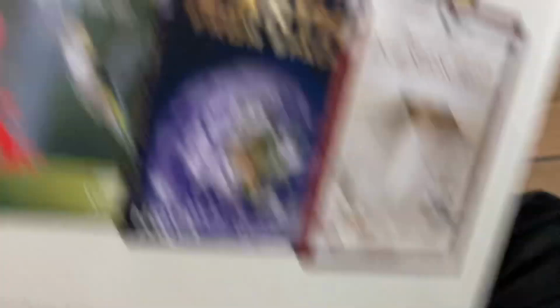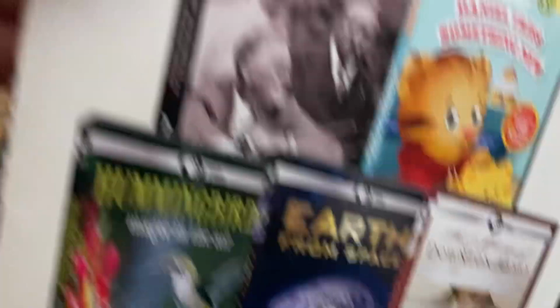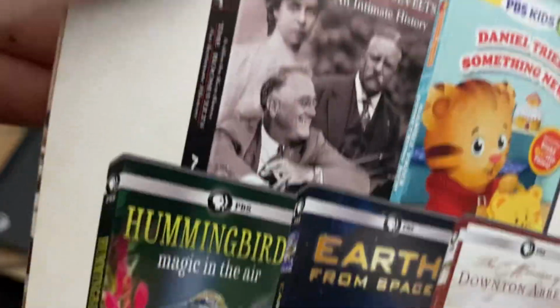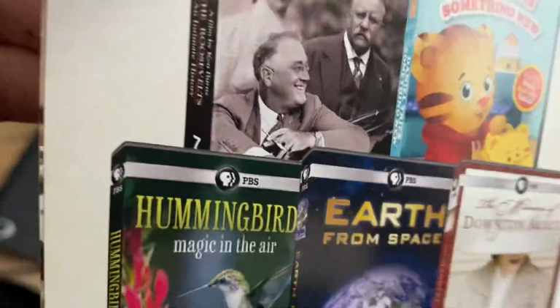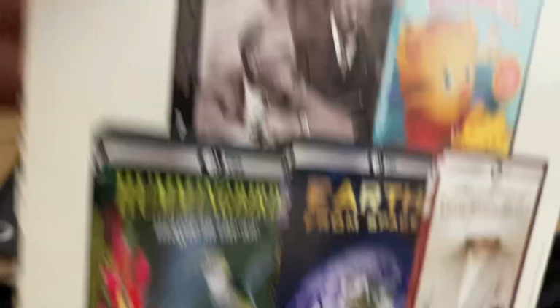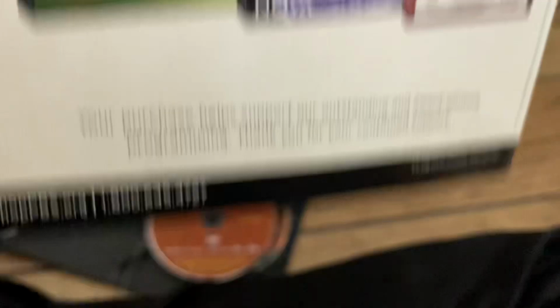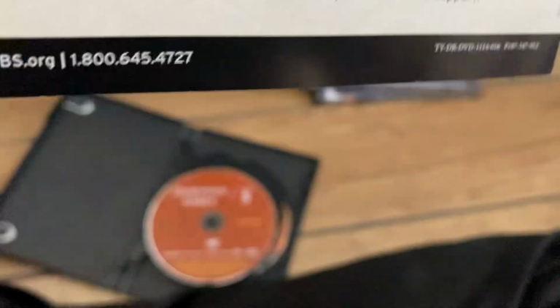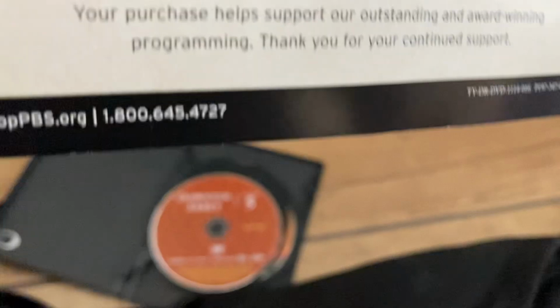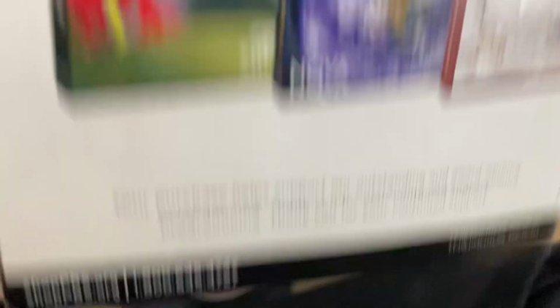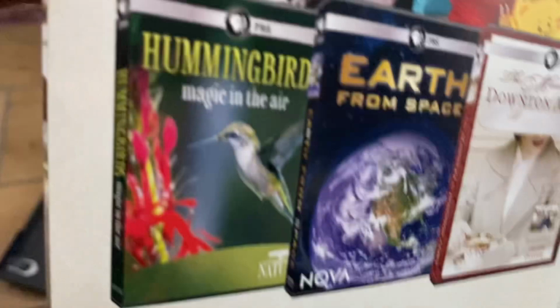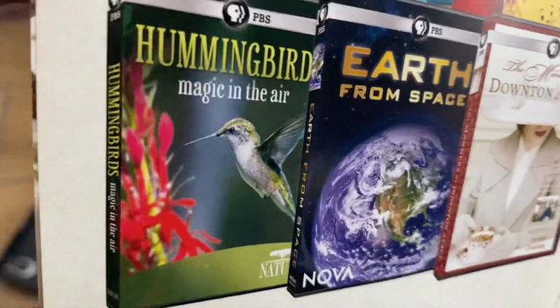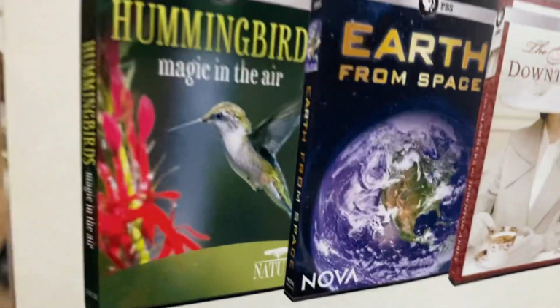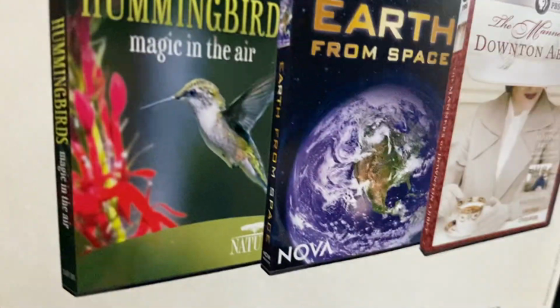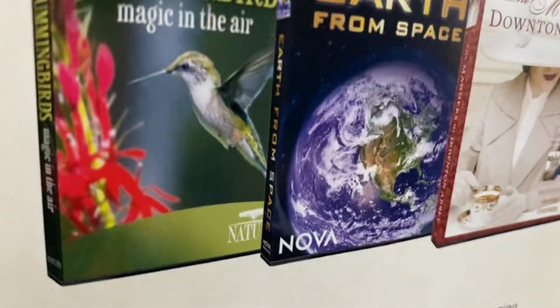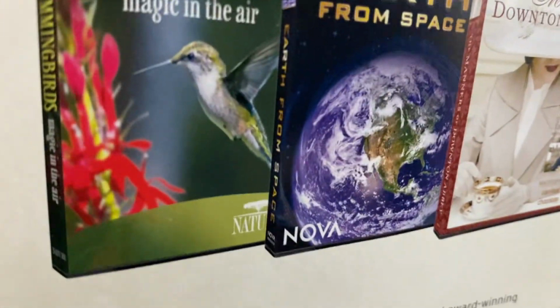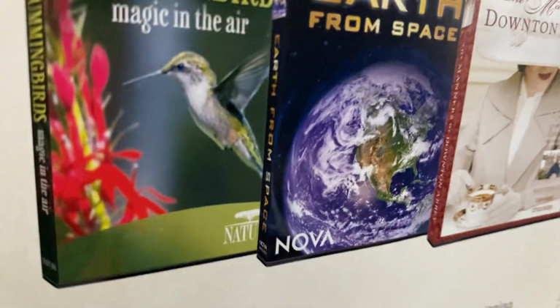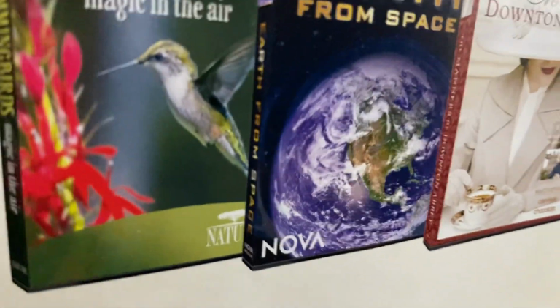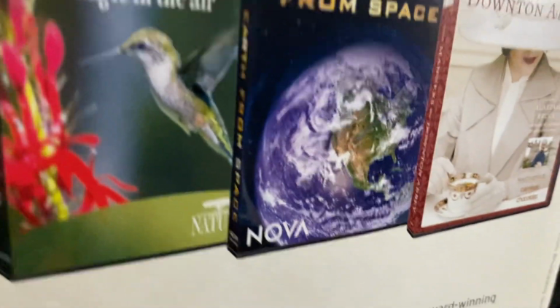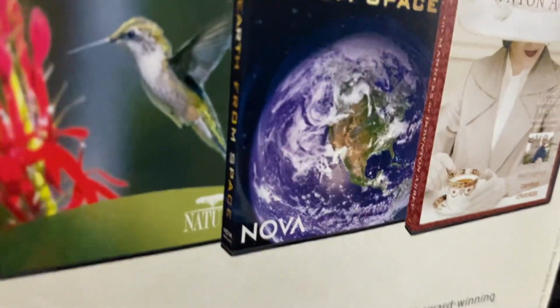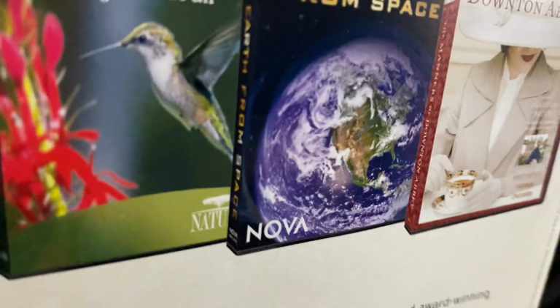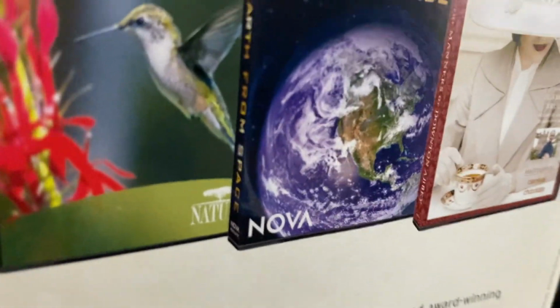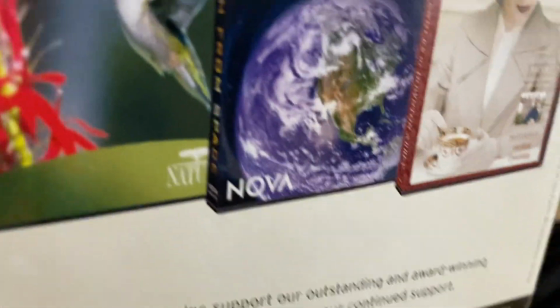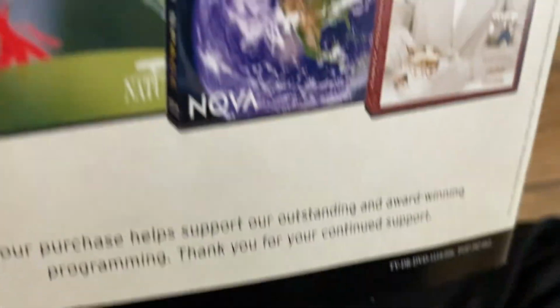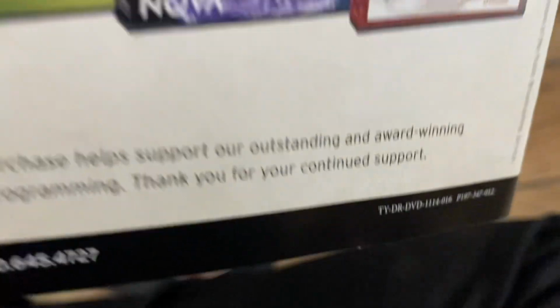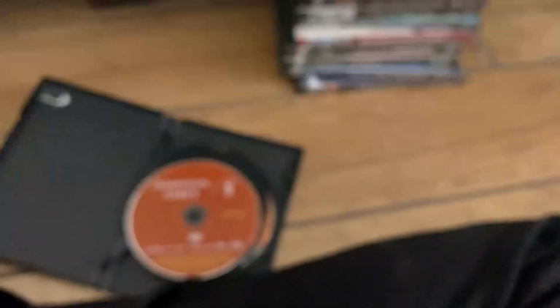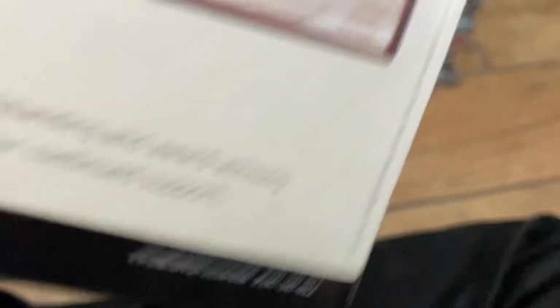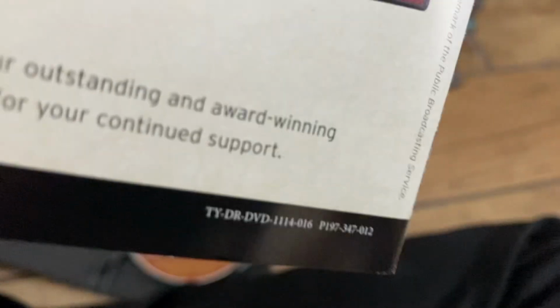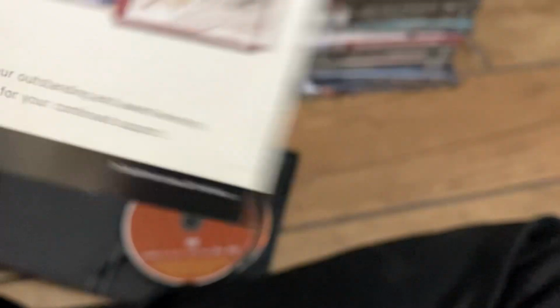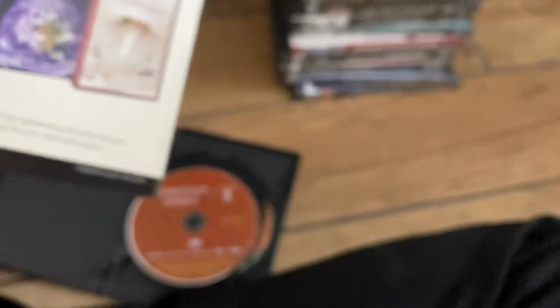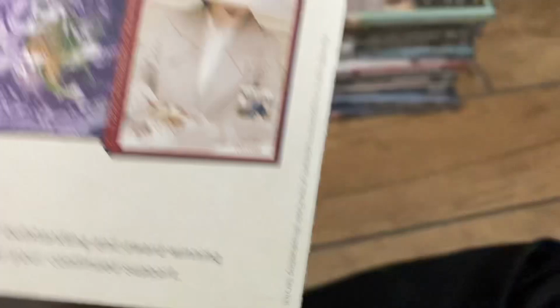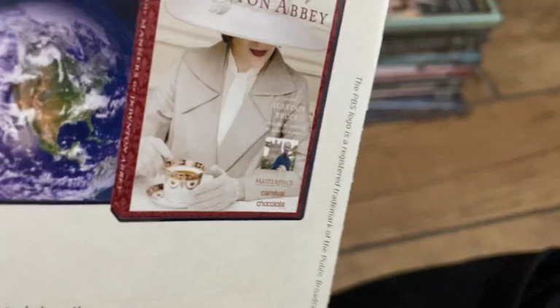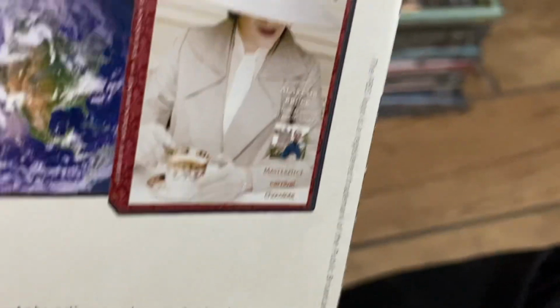I had this one on Blu-ray. I had this one on Blu-ray — Roosevelt's. It made history out on Blu-ray. Don't get it.